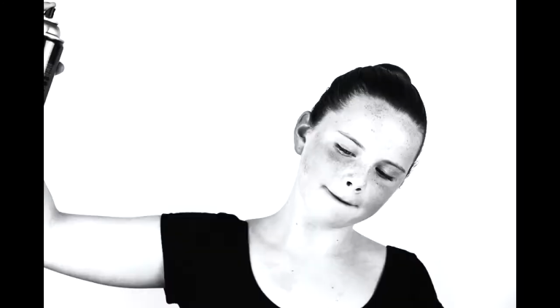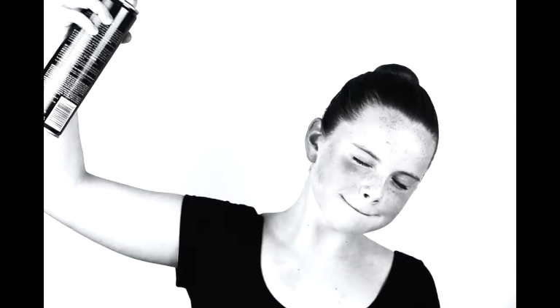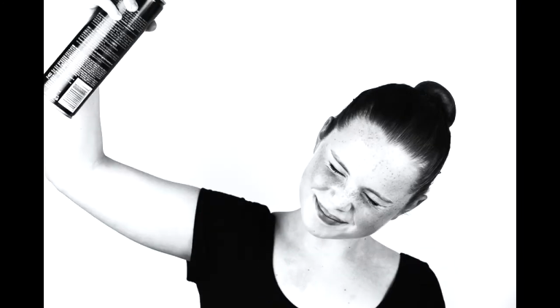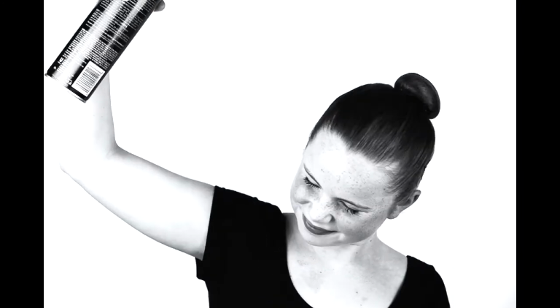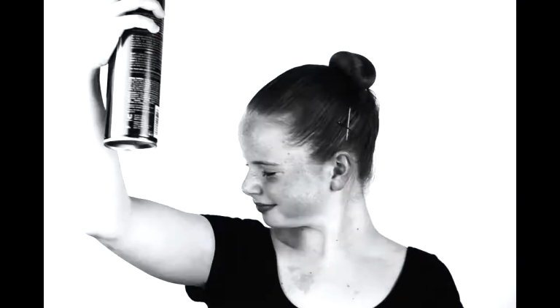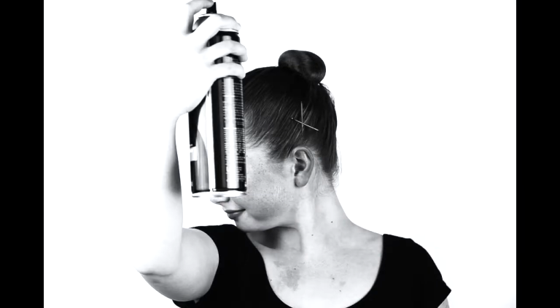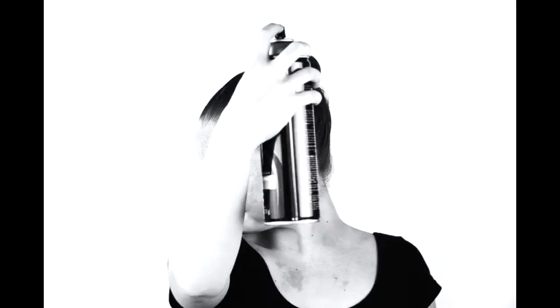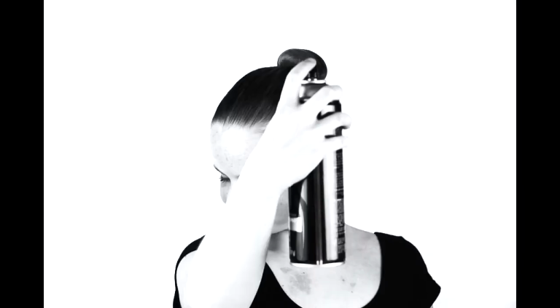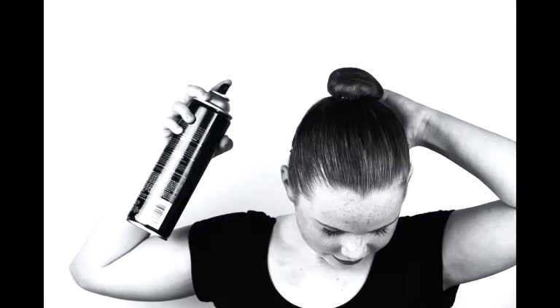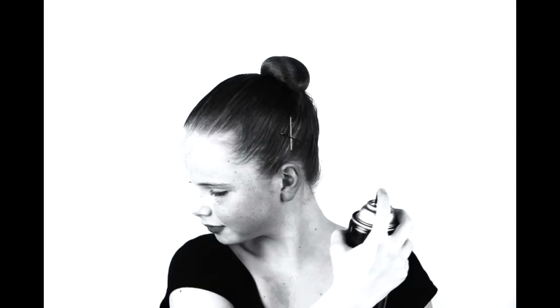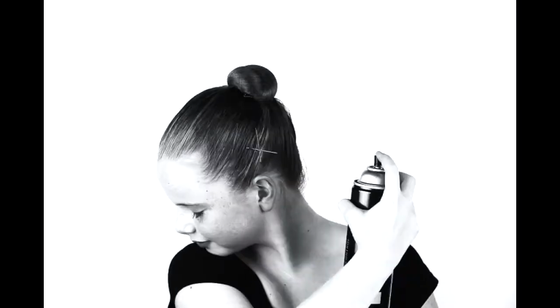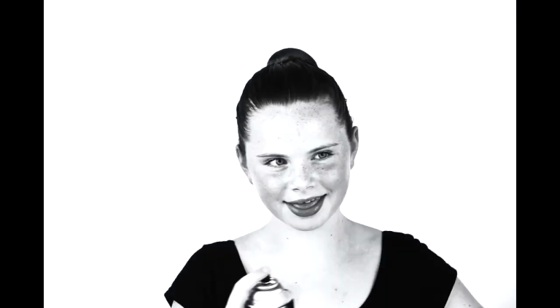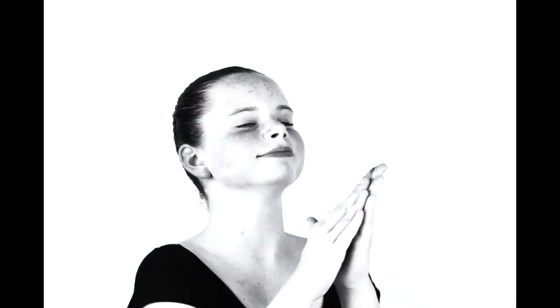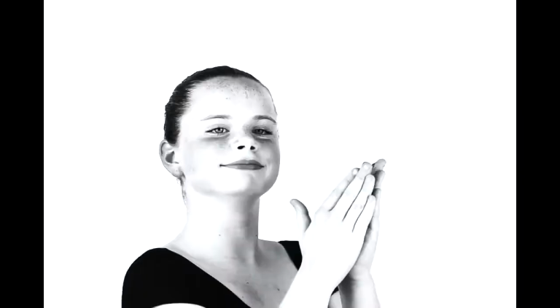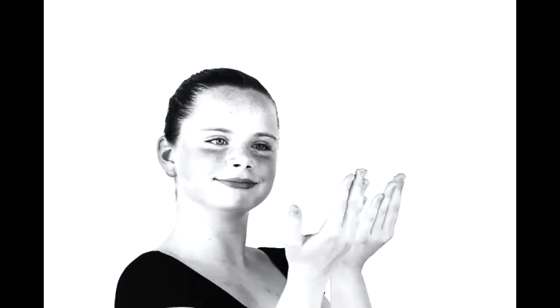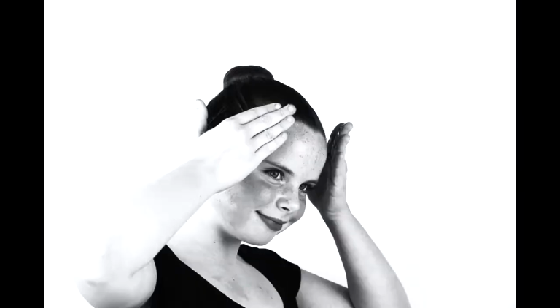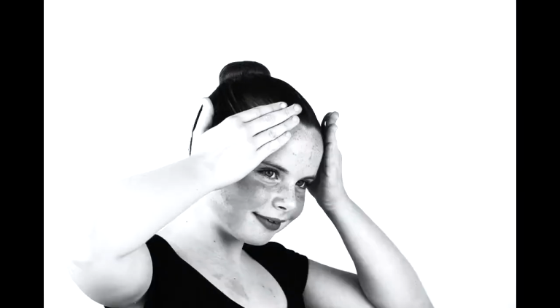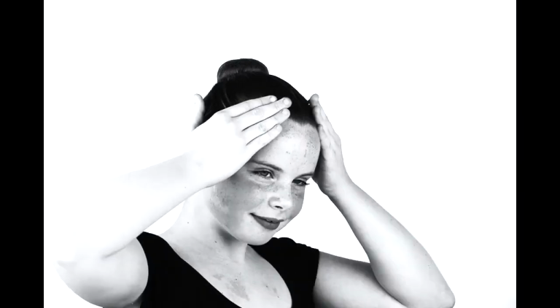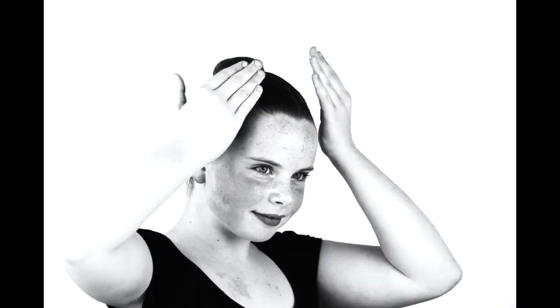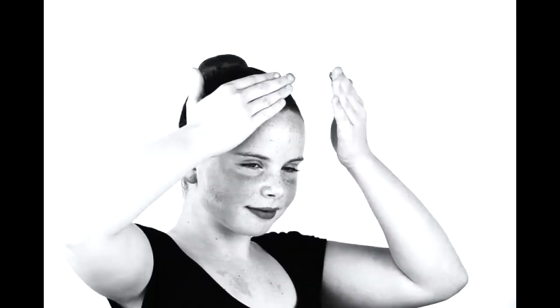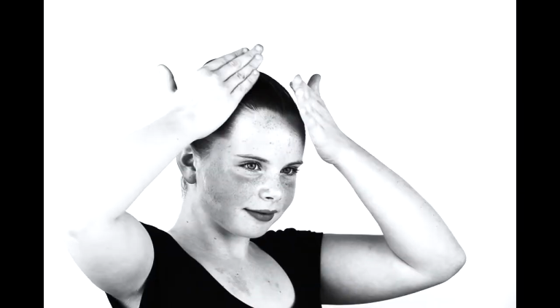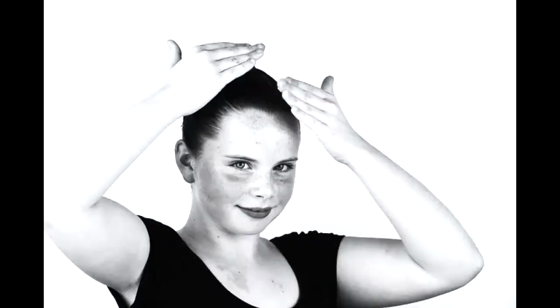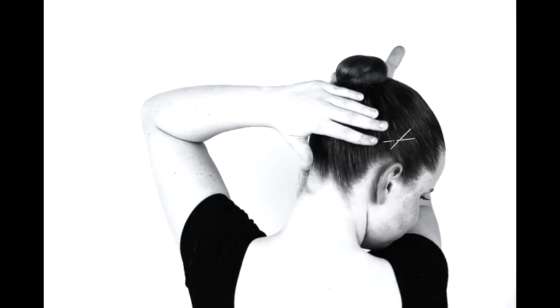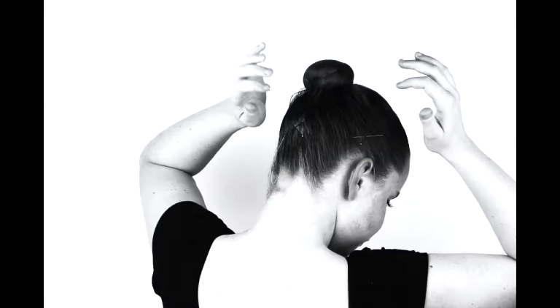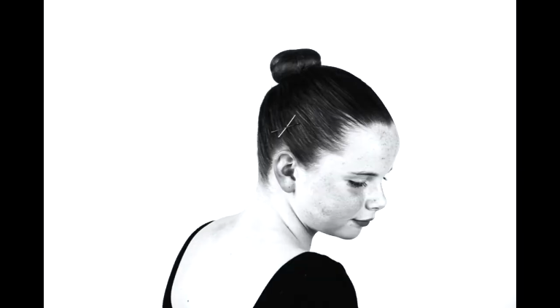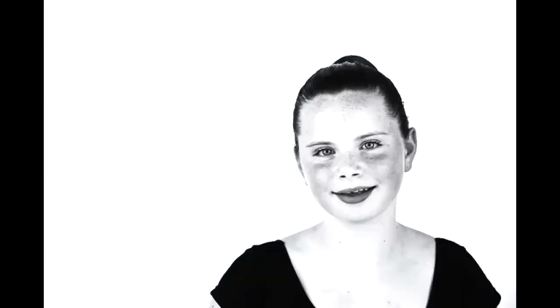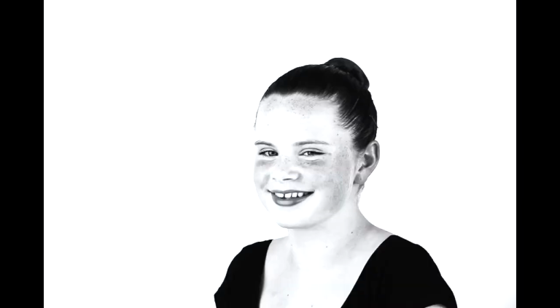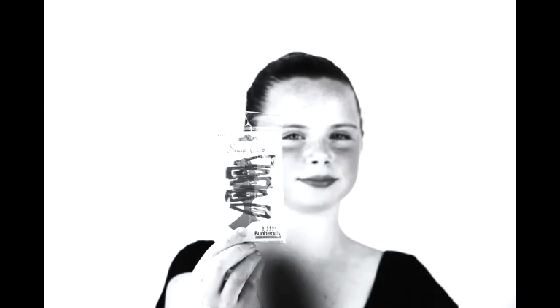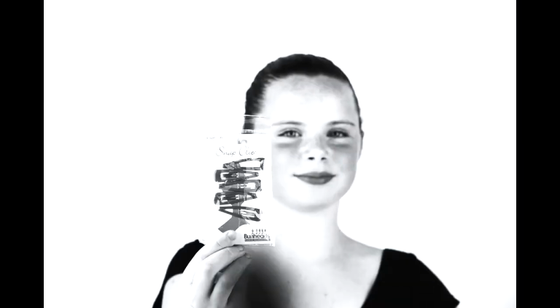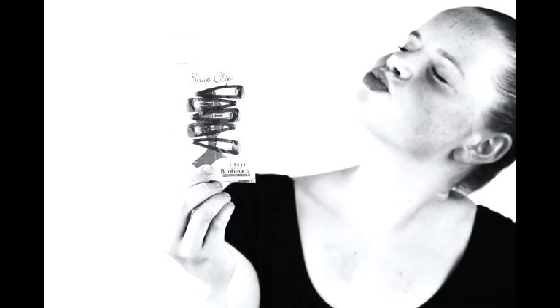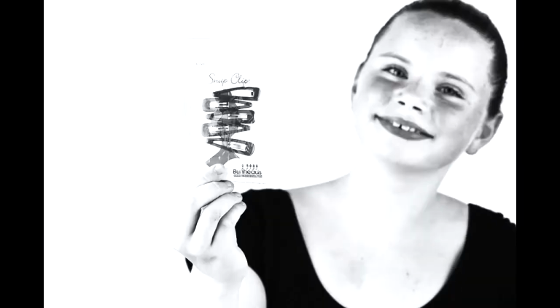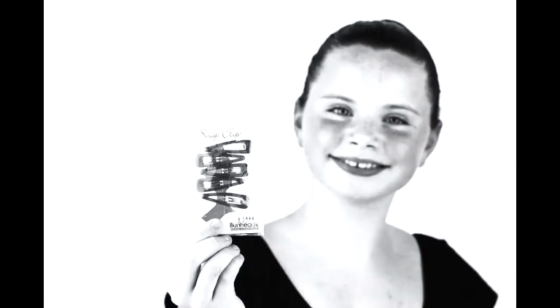Give it a good shake. Now it's time for more pins.